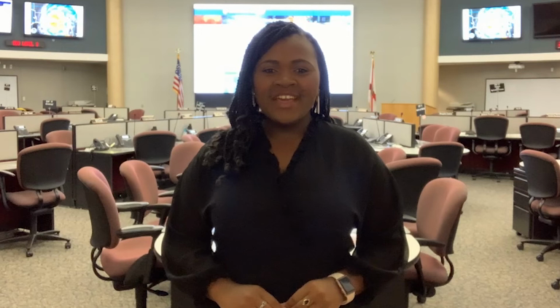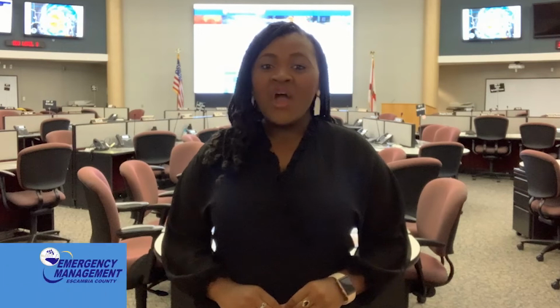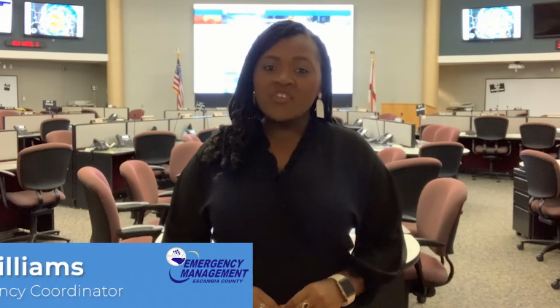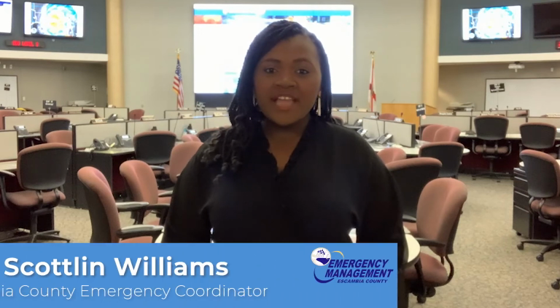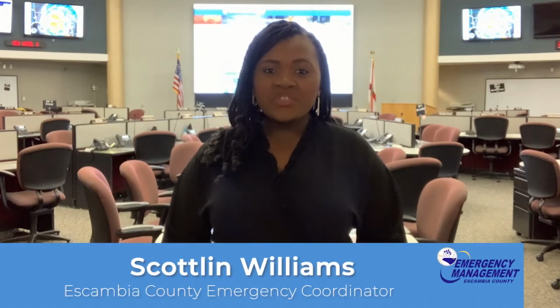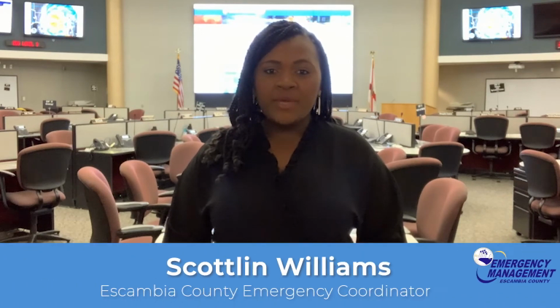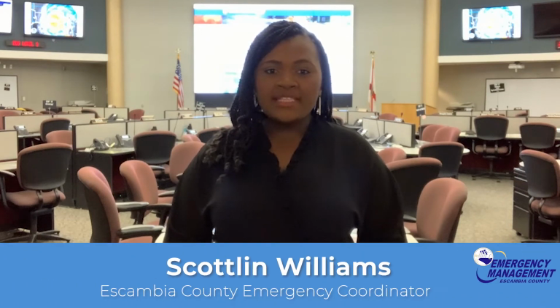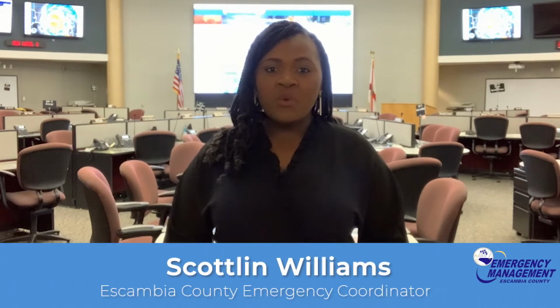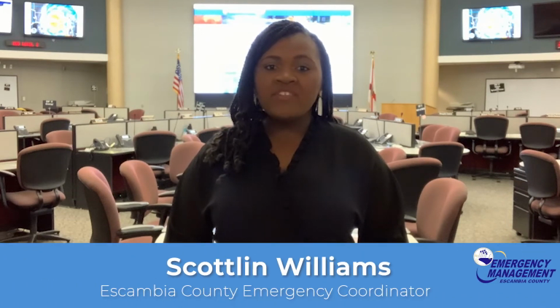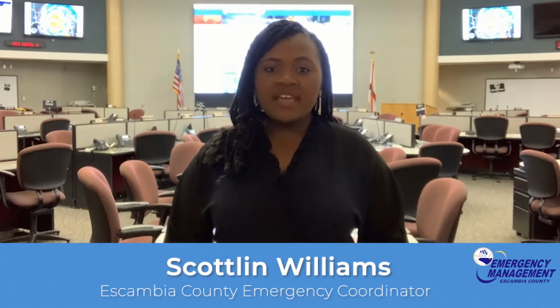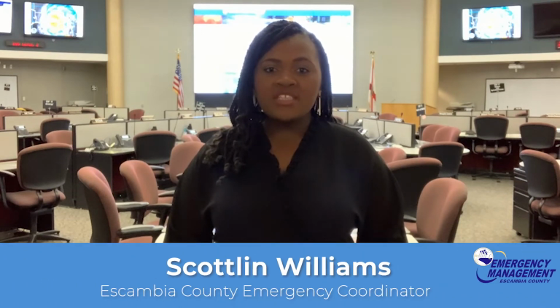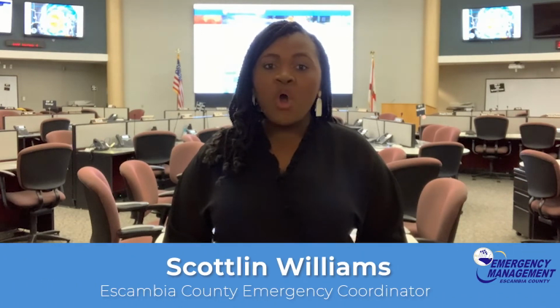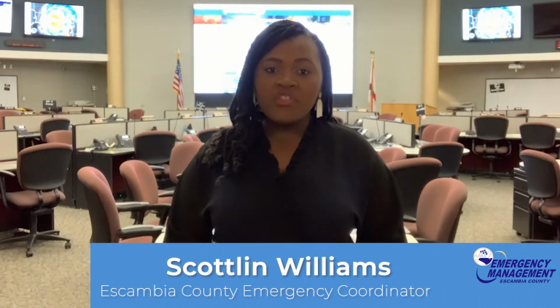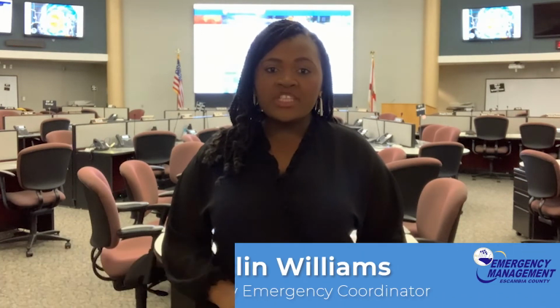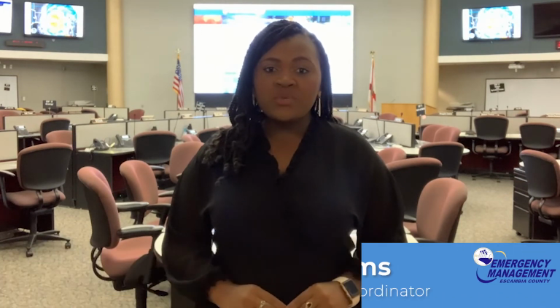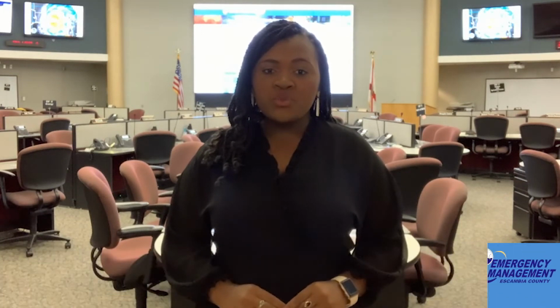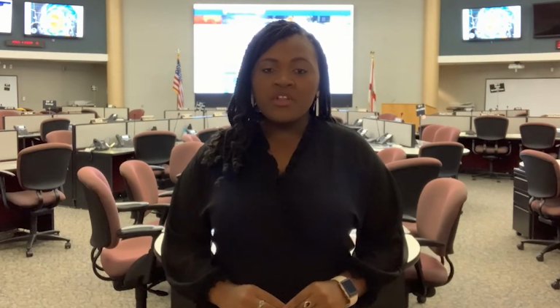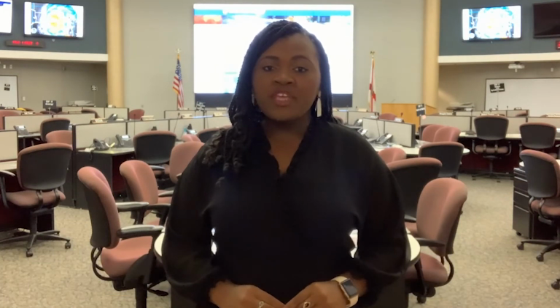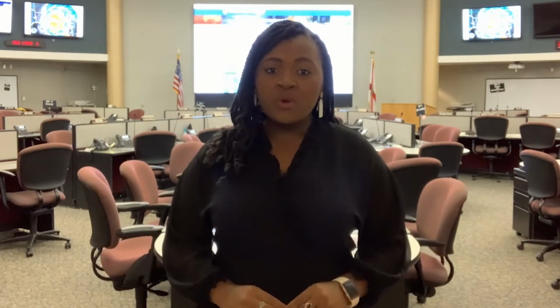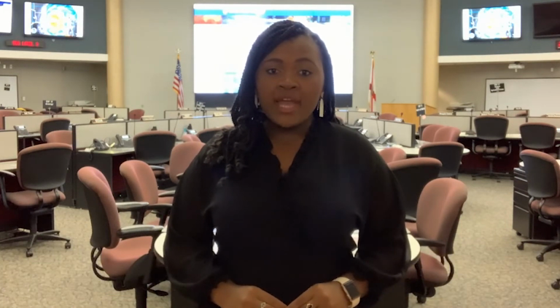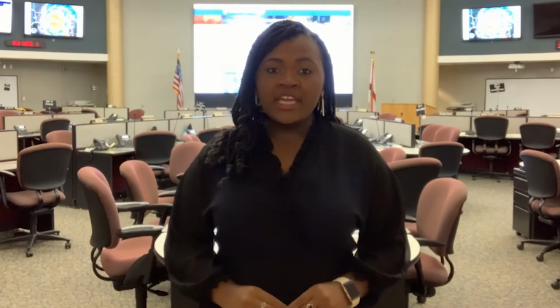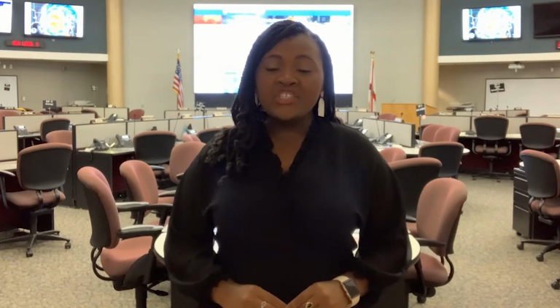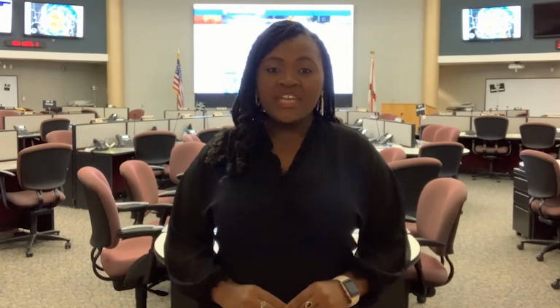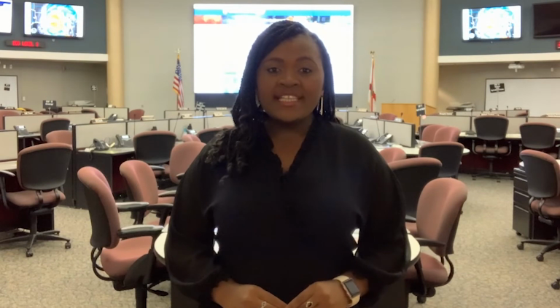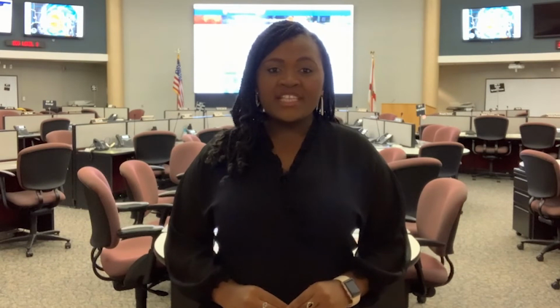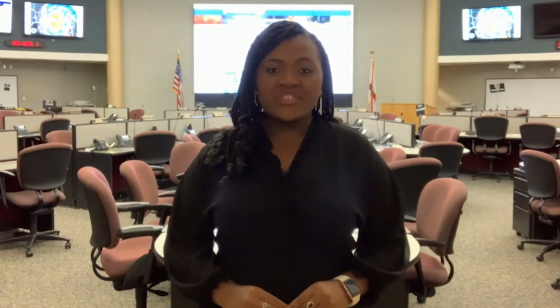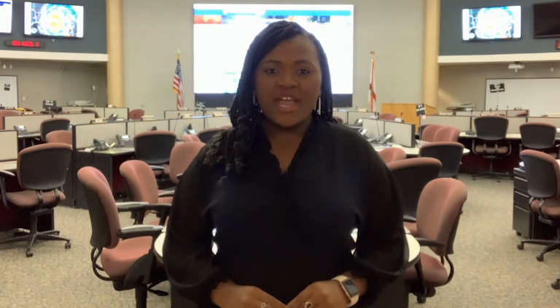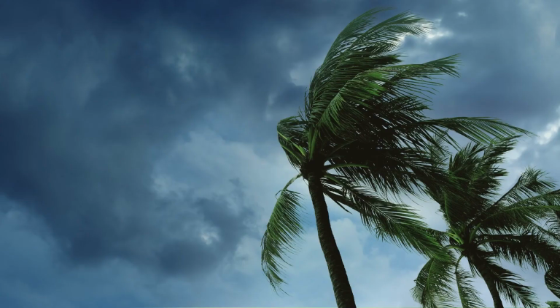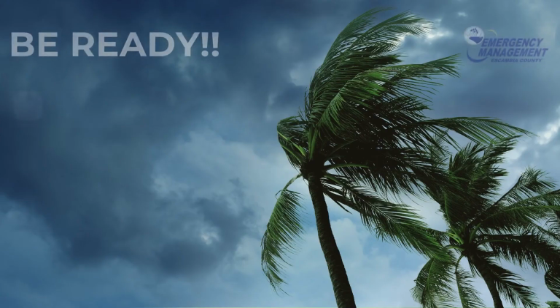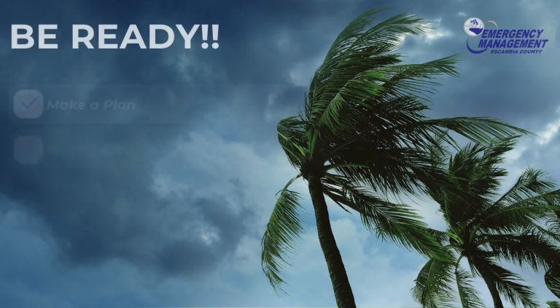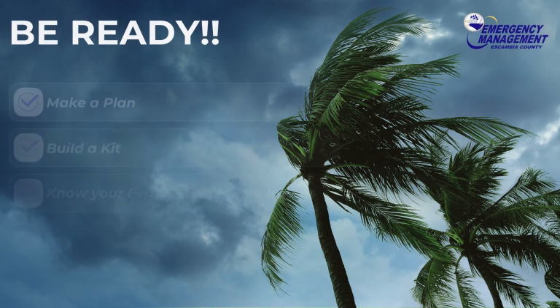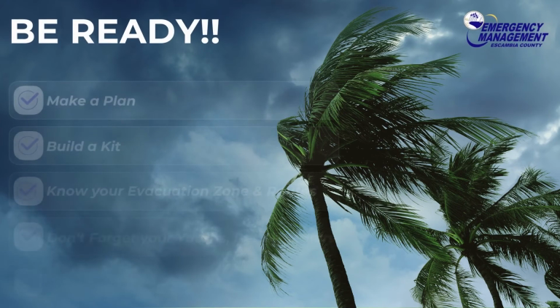Over the last three weeks, we have discussed all things to ensure that you are ready should a disaster strike. Here's a refresher.